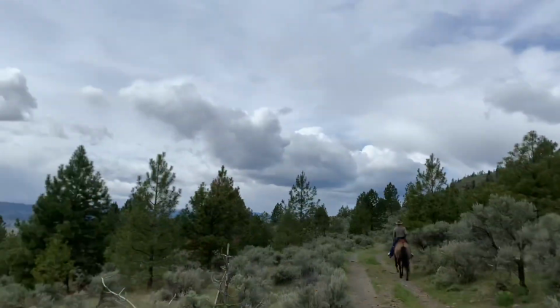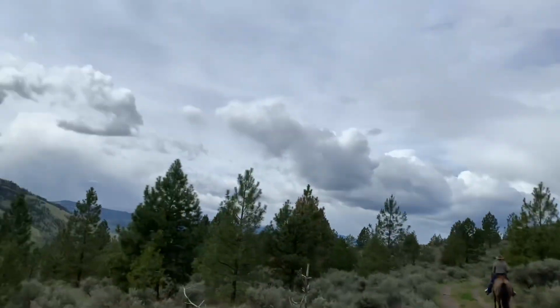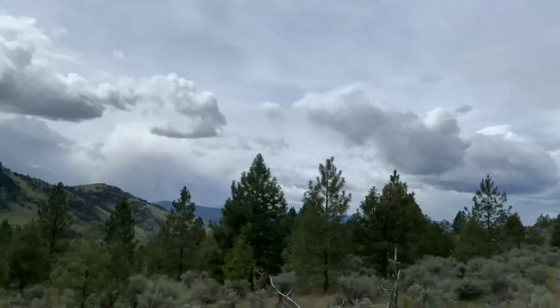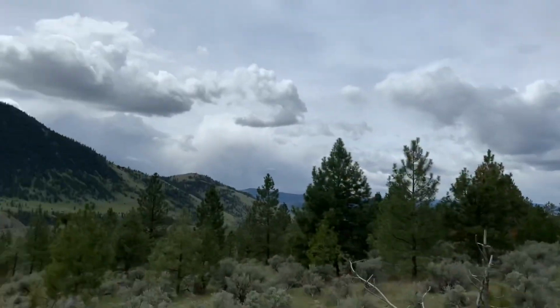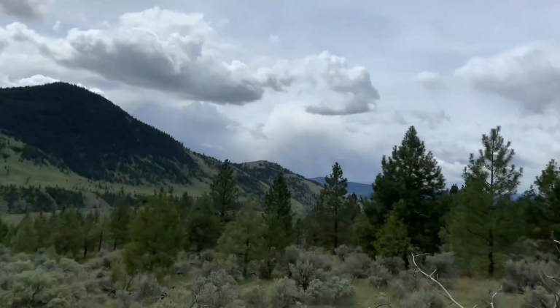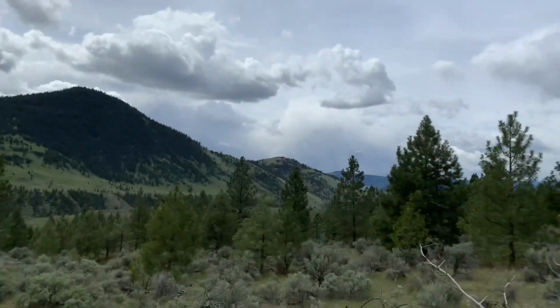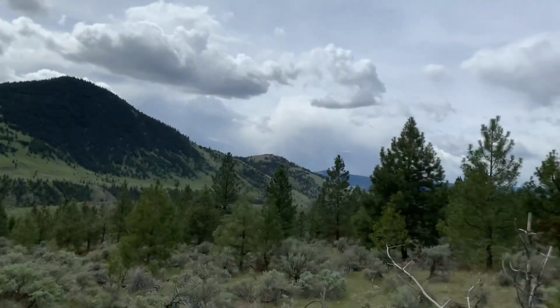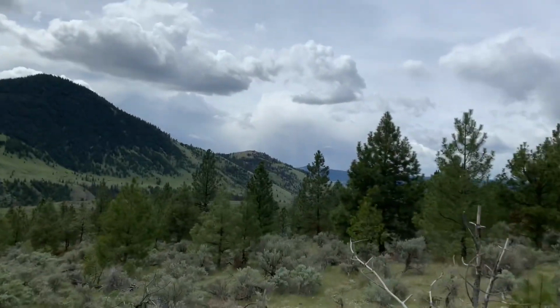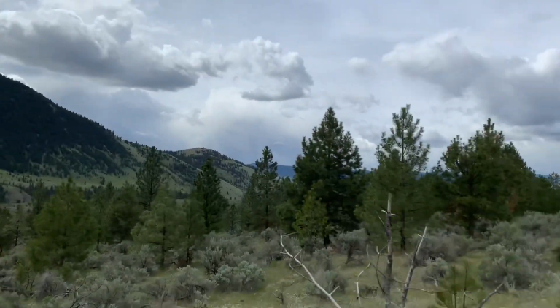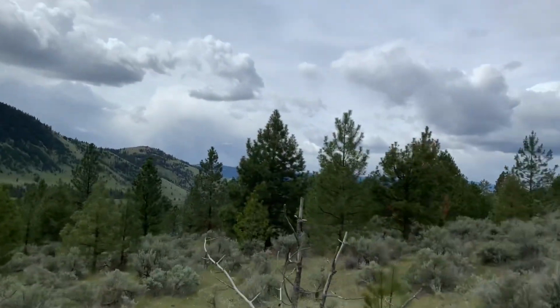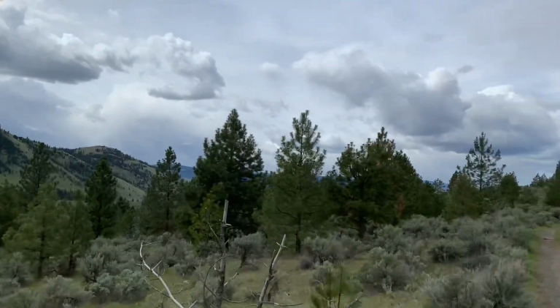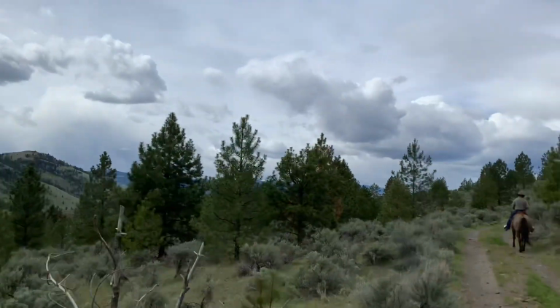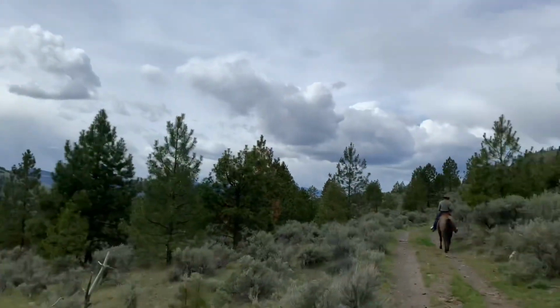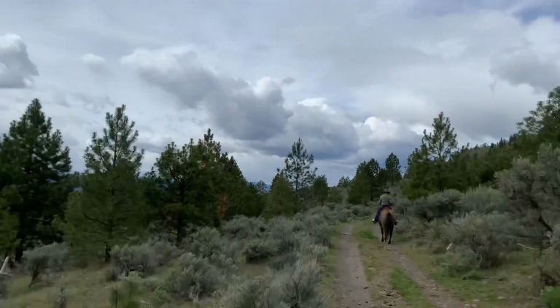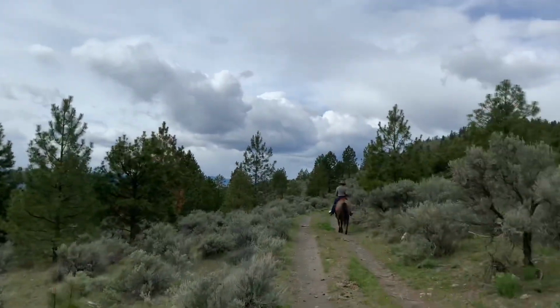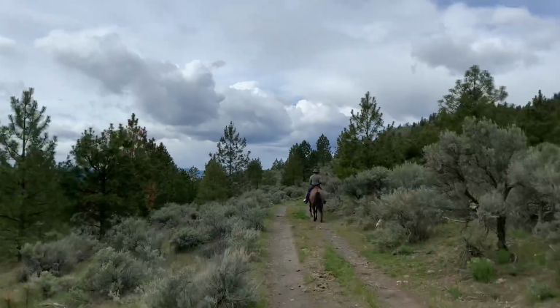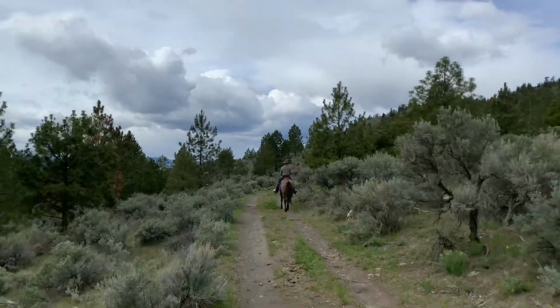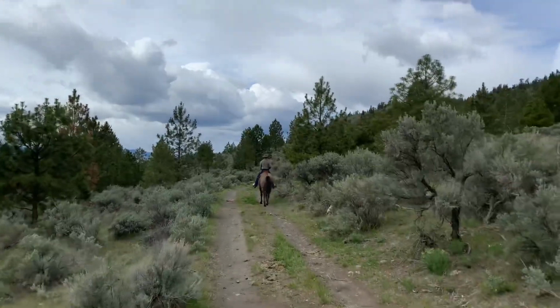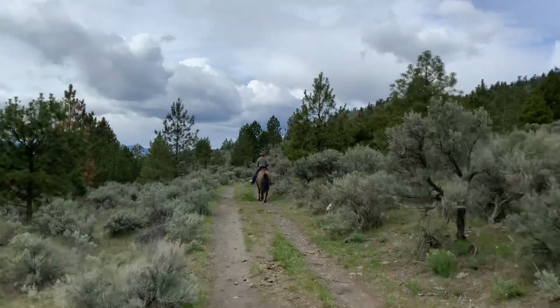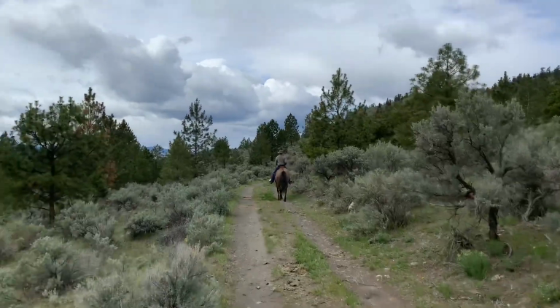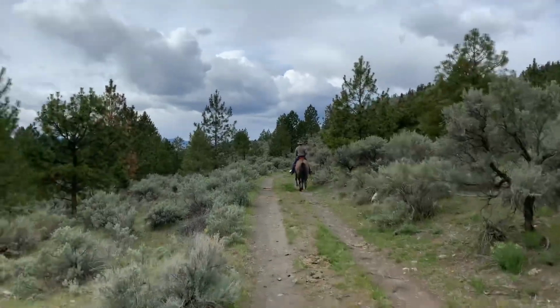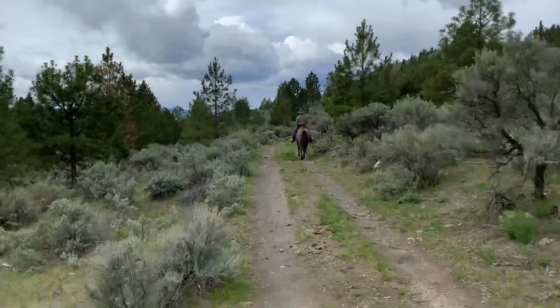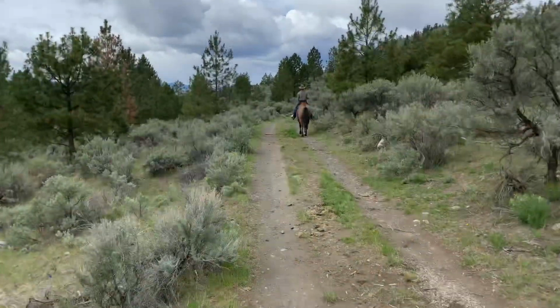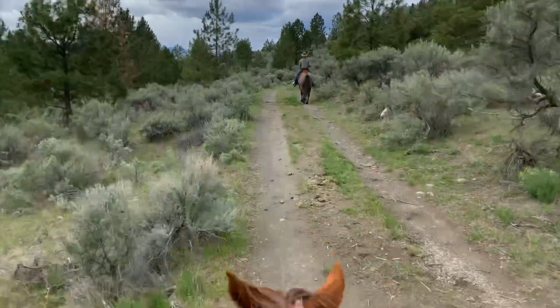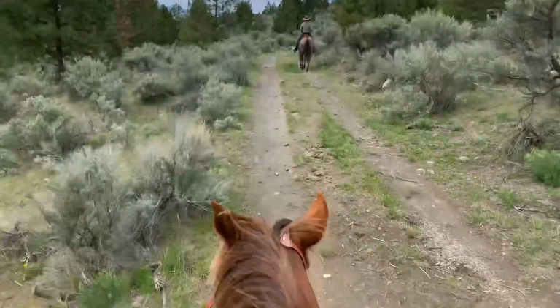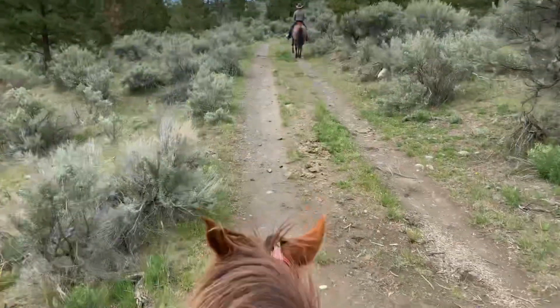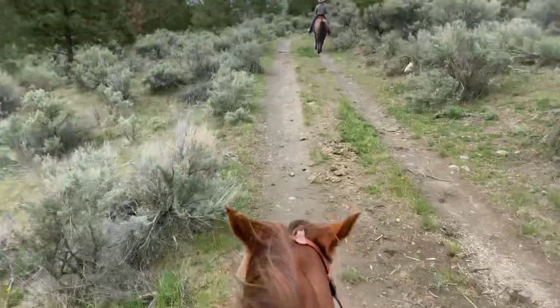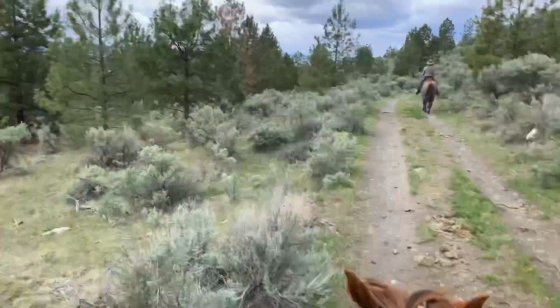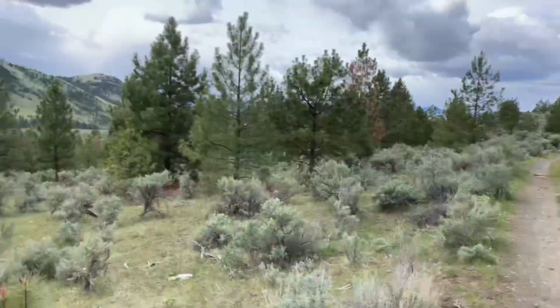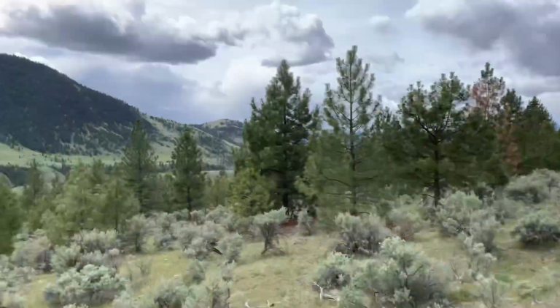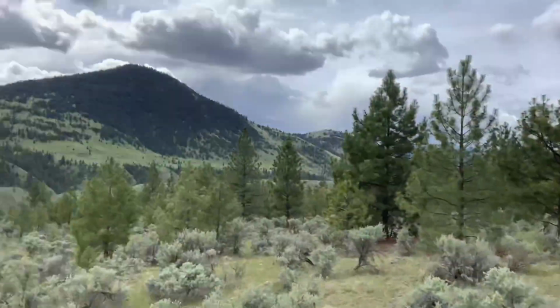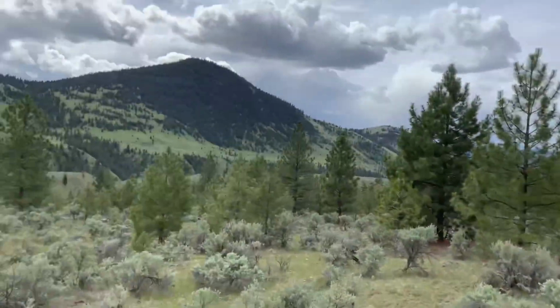We'll just go scope them with some binoculars and see how the herd health is doing. I'll do a little bit of videoing on that, but hope you enjoyed our countryside.